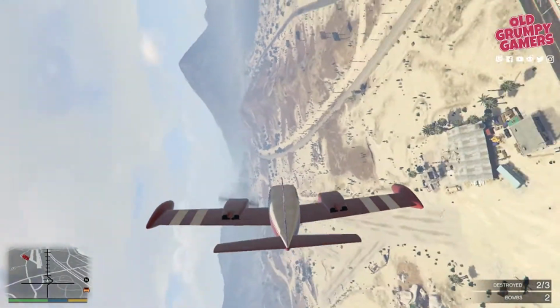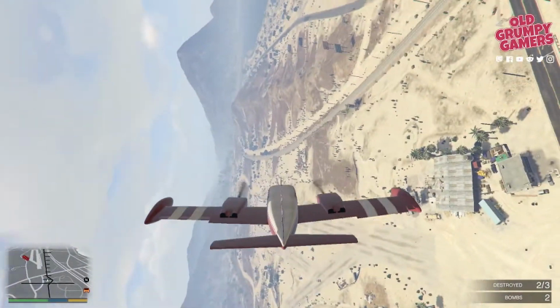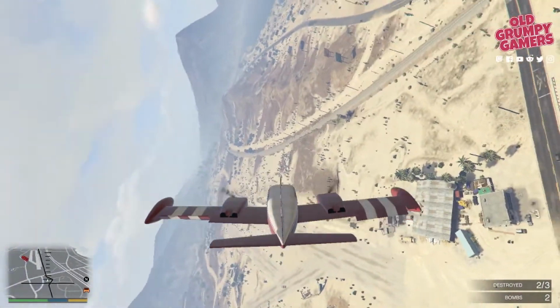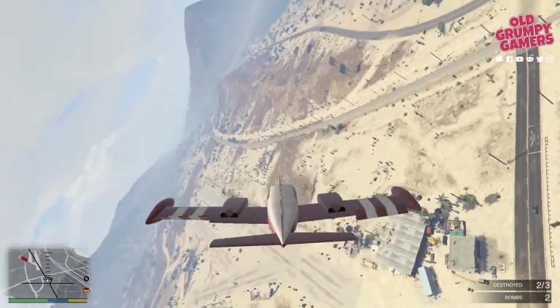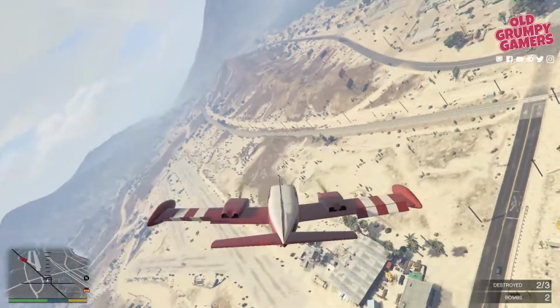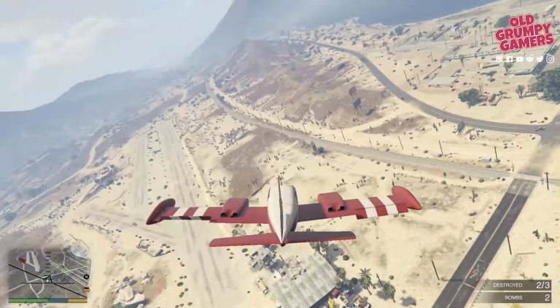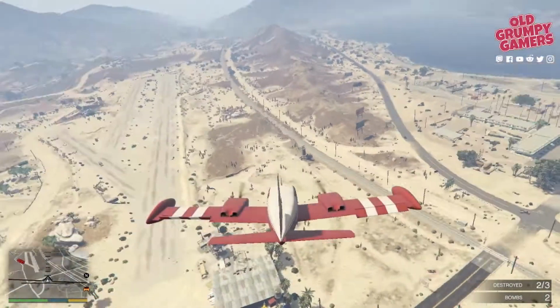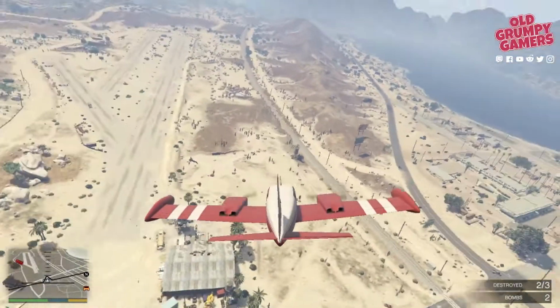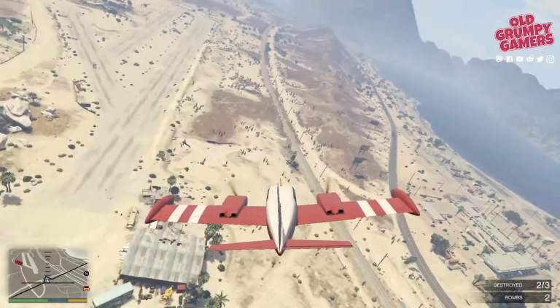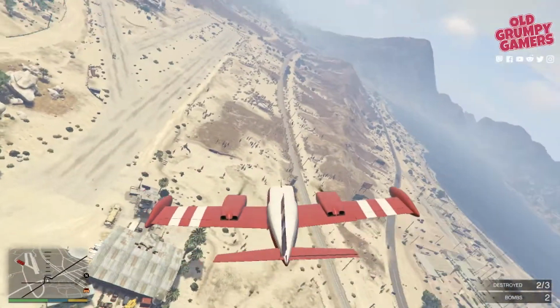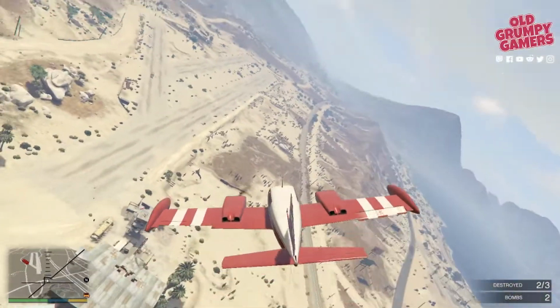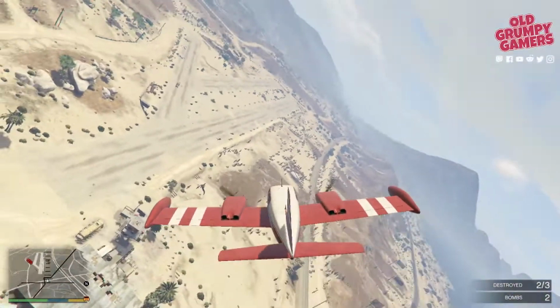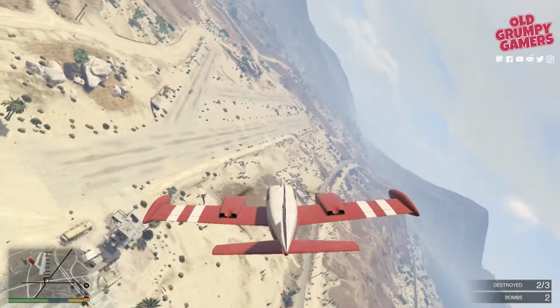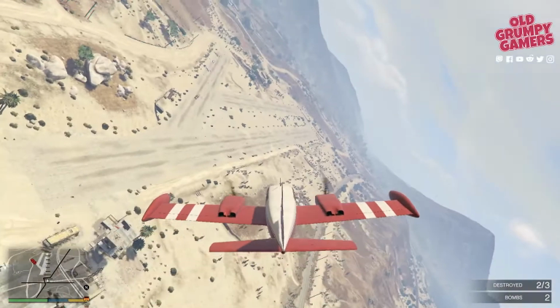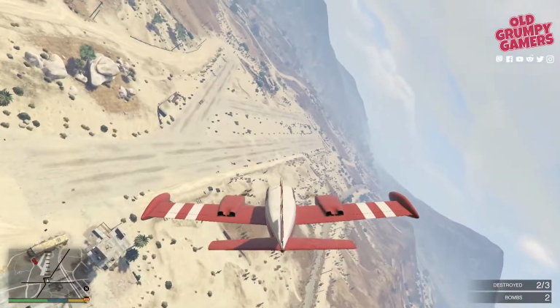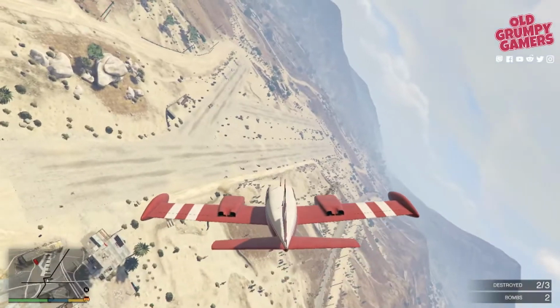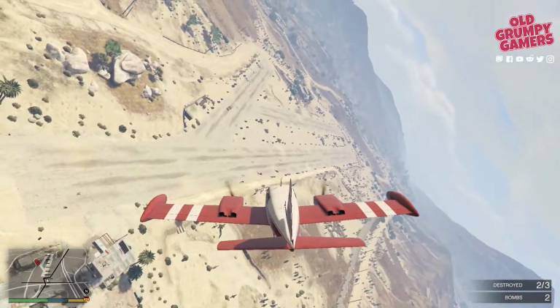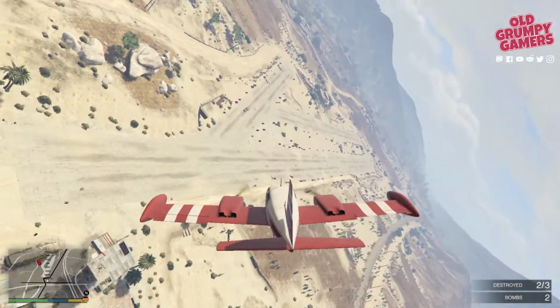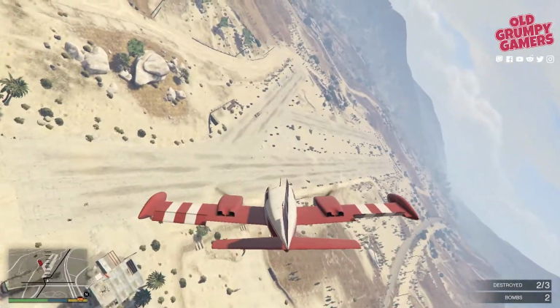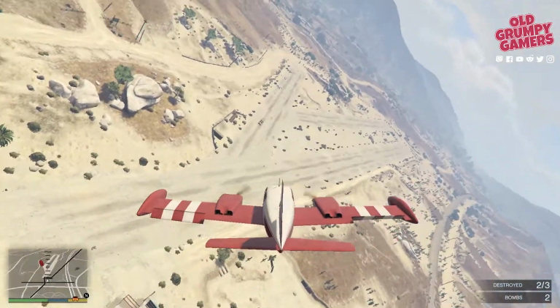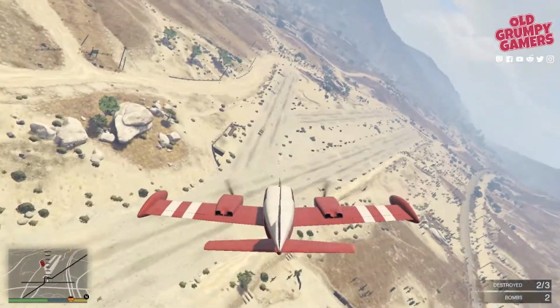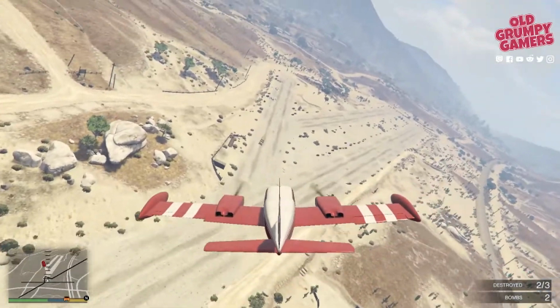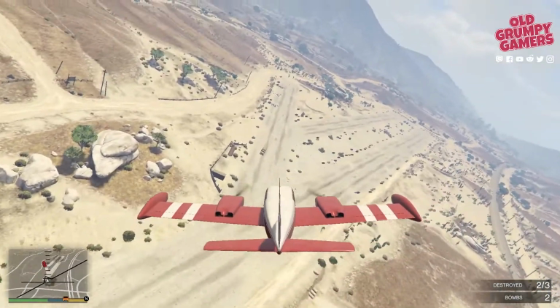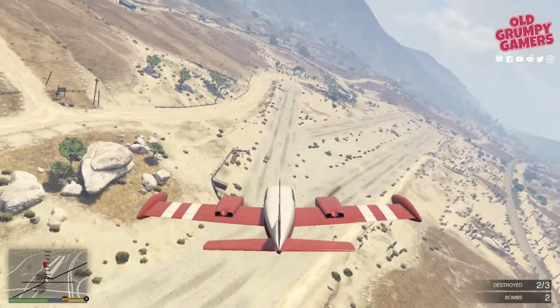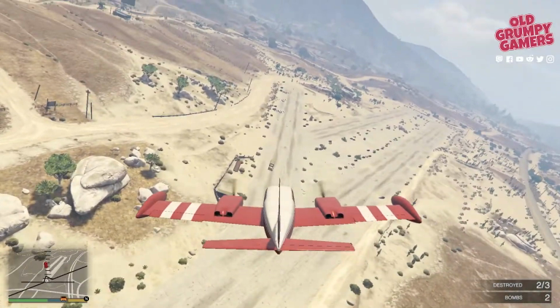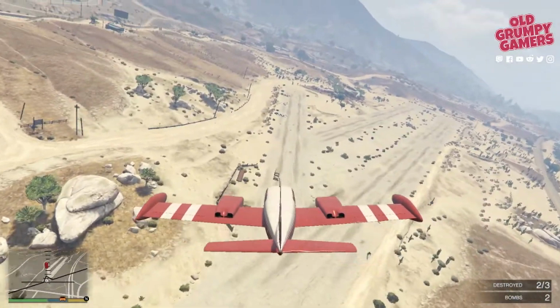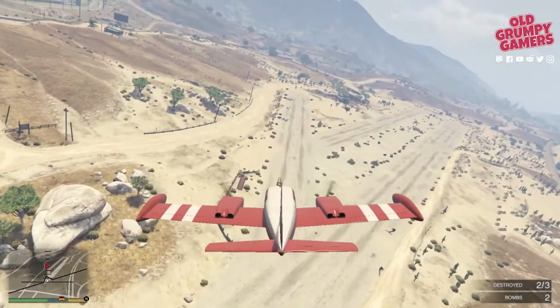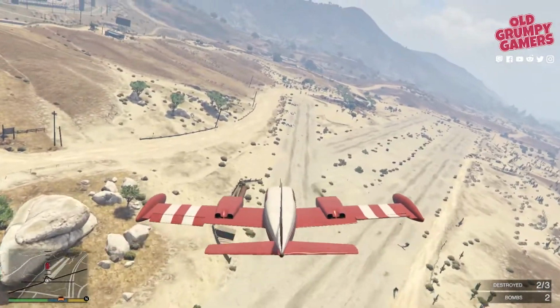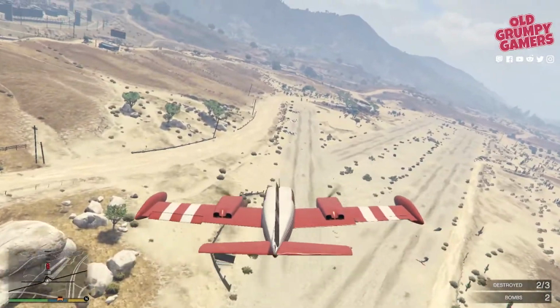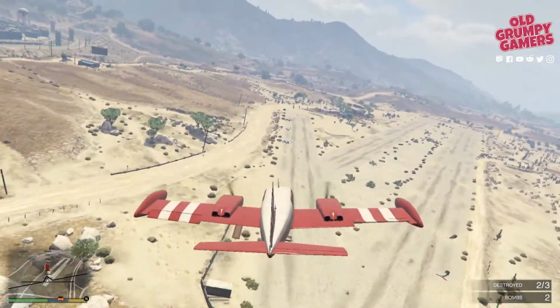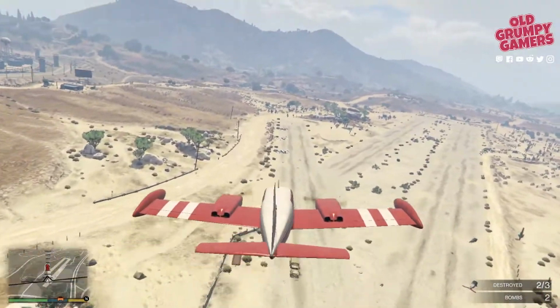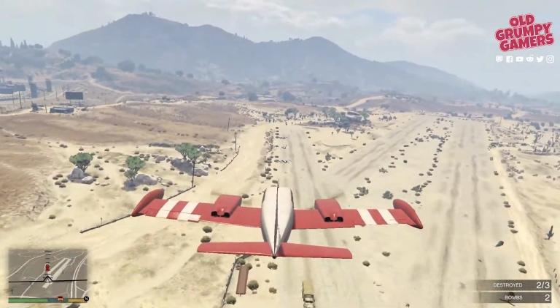Wait for just a few seconds until we're clear, then do a half inside barrel roll and a half inside loop — it doesn't matter which order you do it in. Then we're going to take that final run.